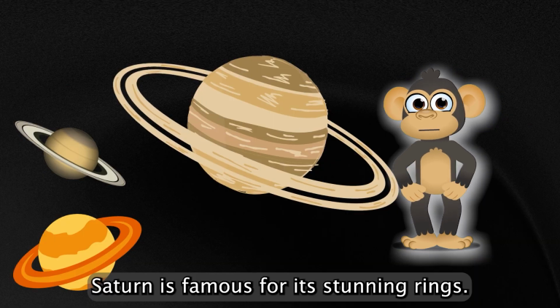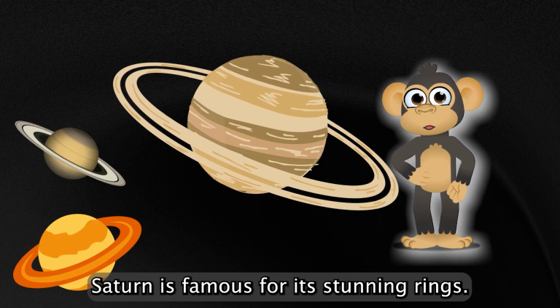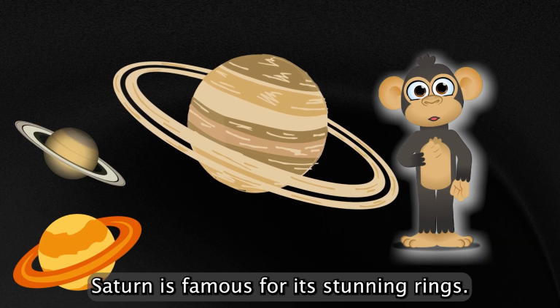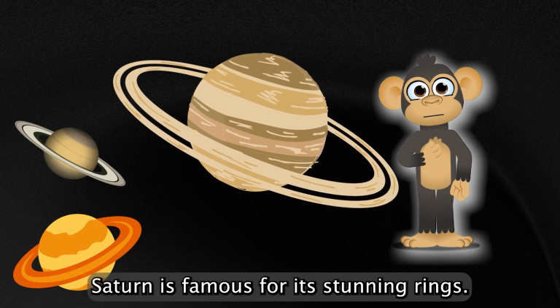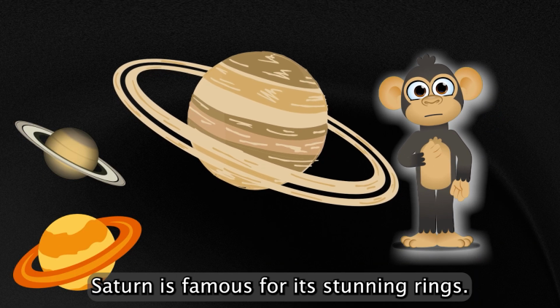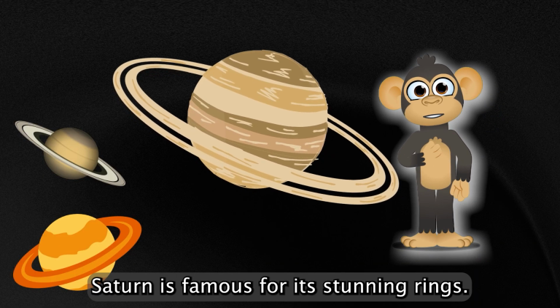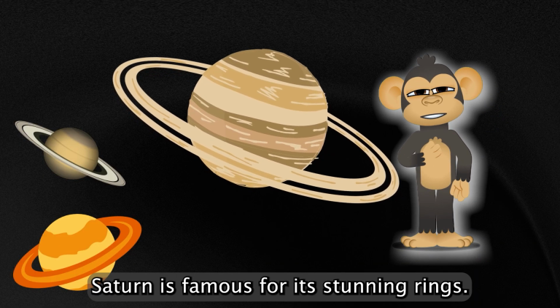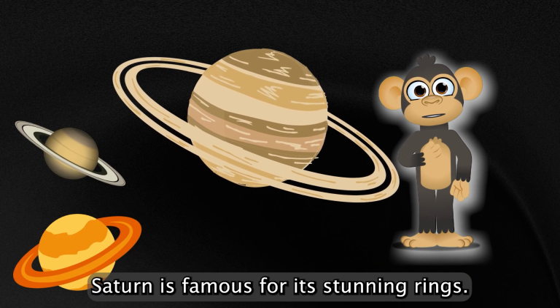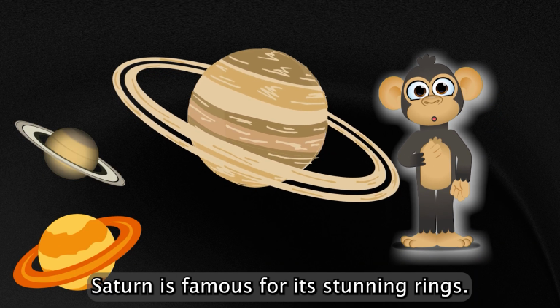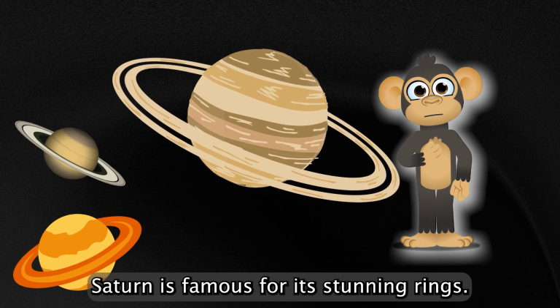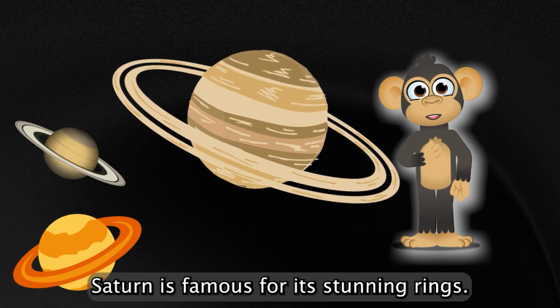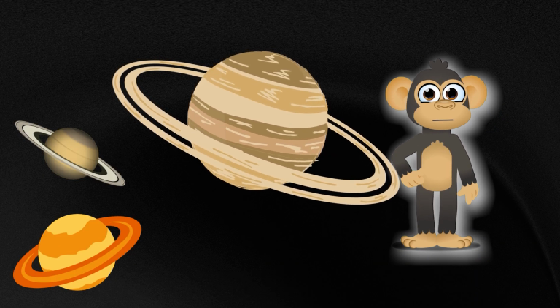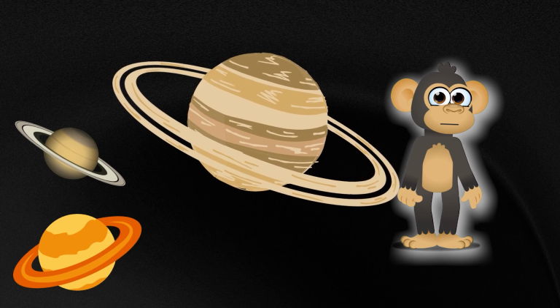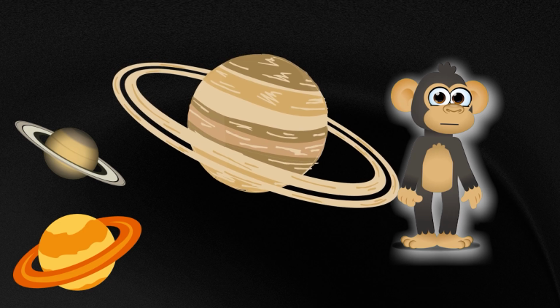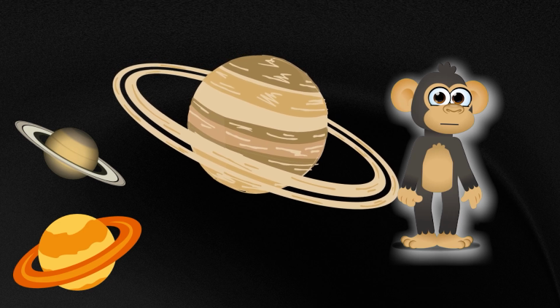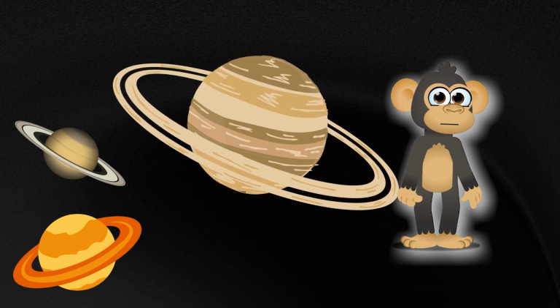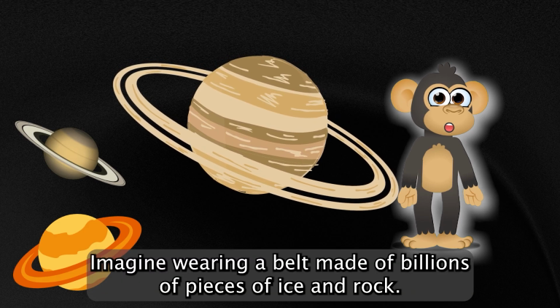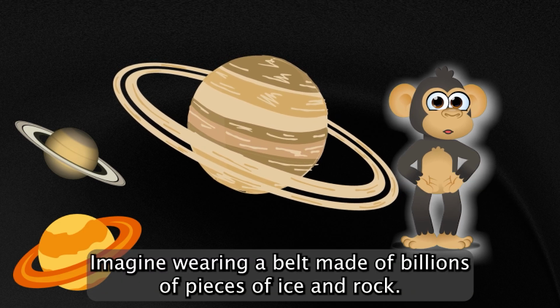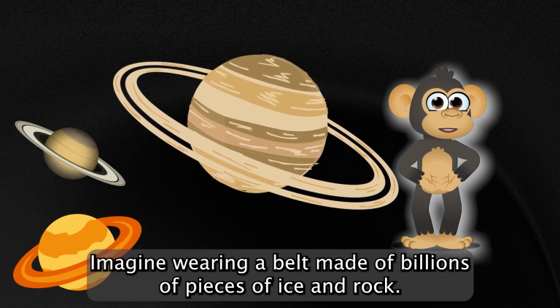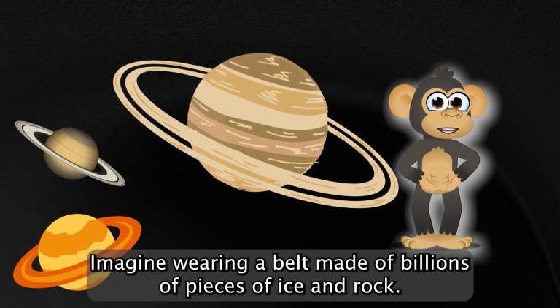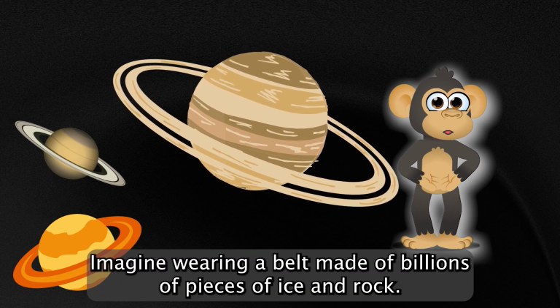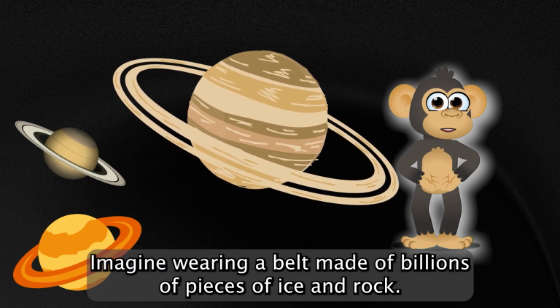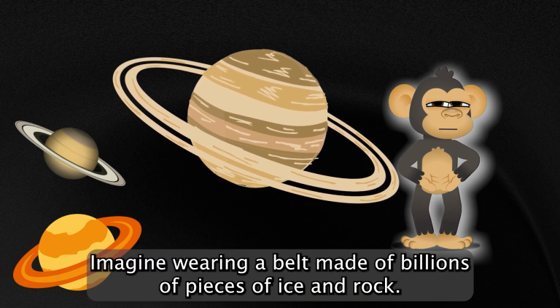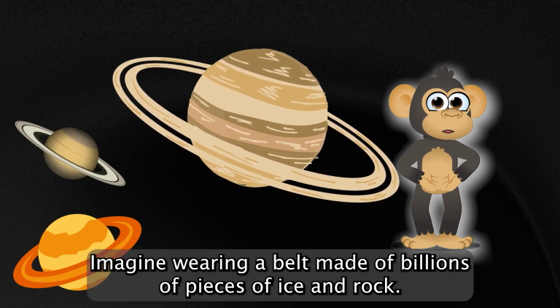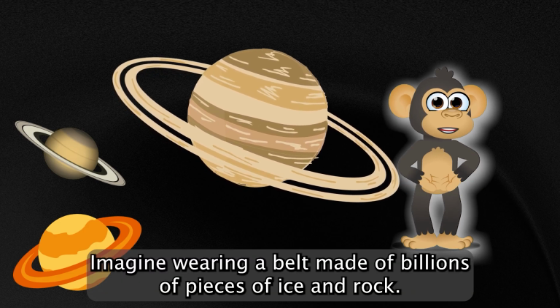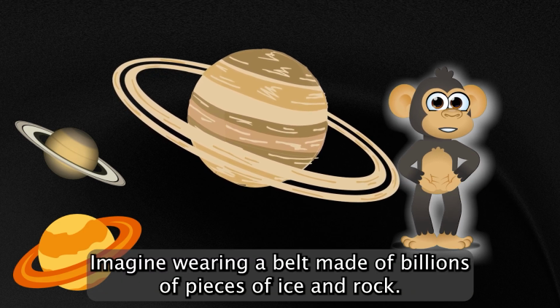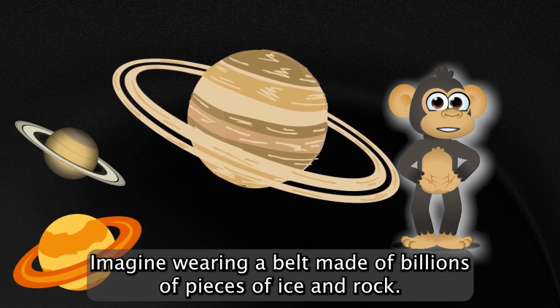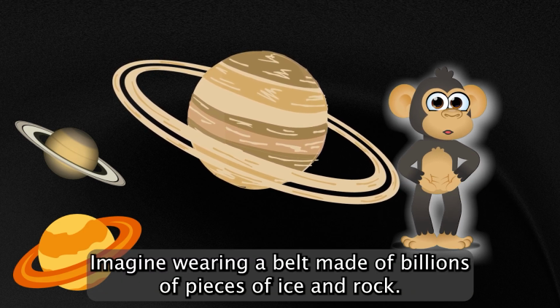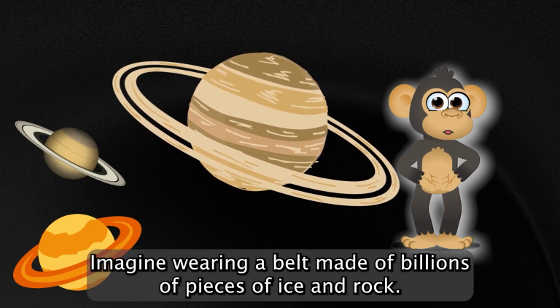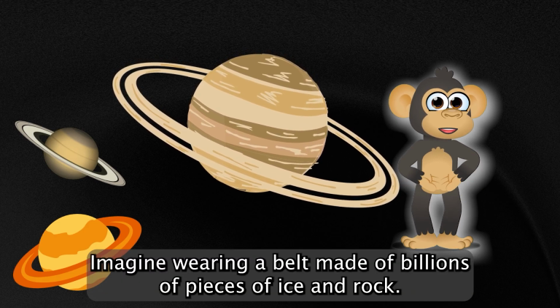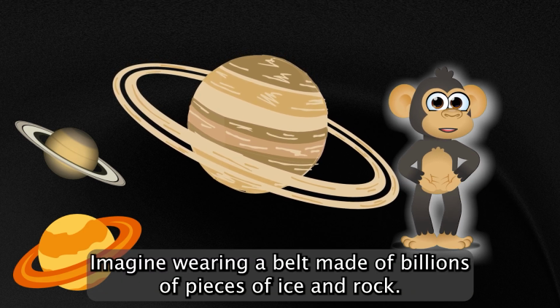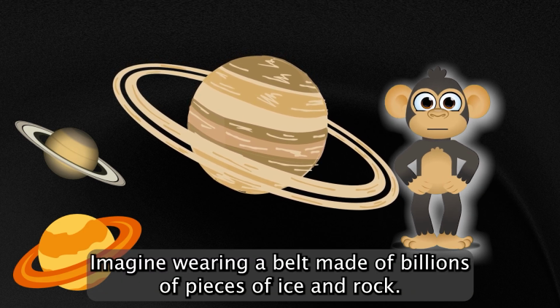Saturn is famous for its stunning rings. Imagine wearing a belt made of billions of pieces of ice and rock.